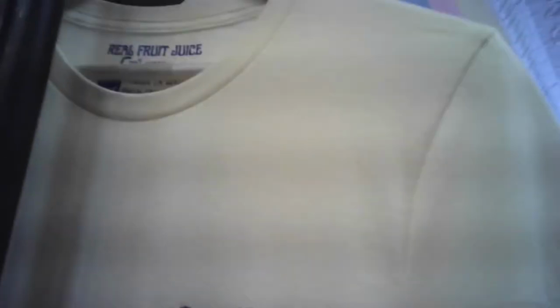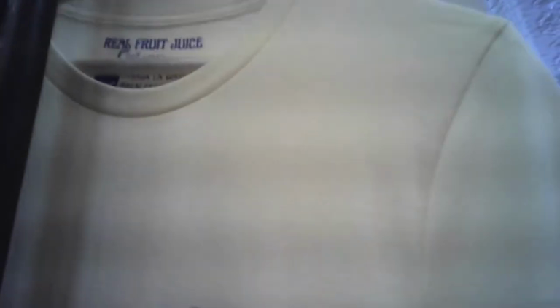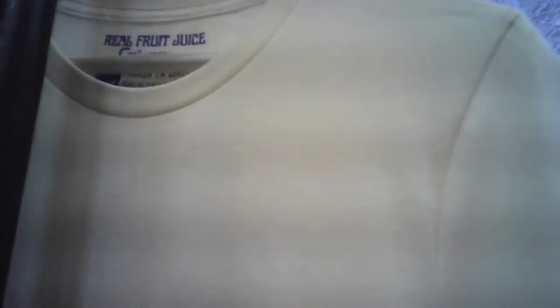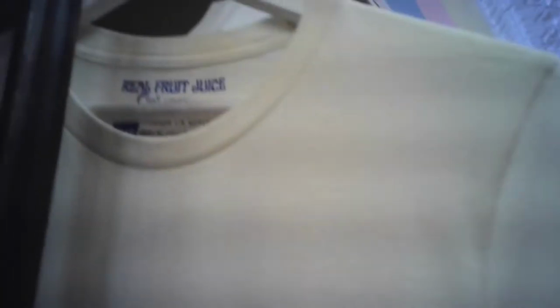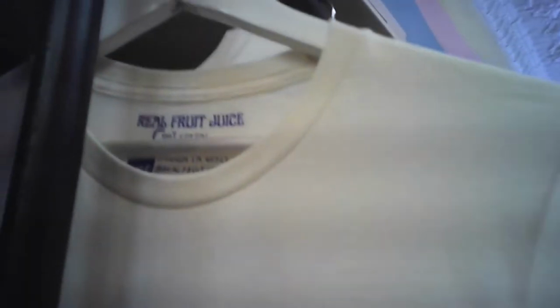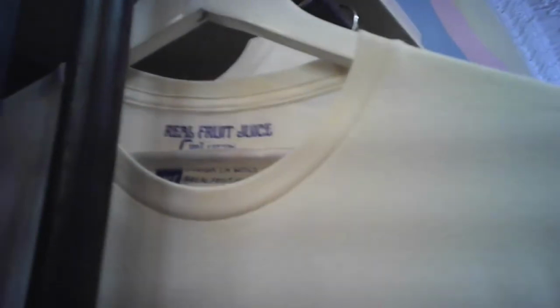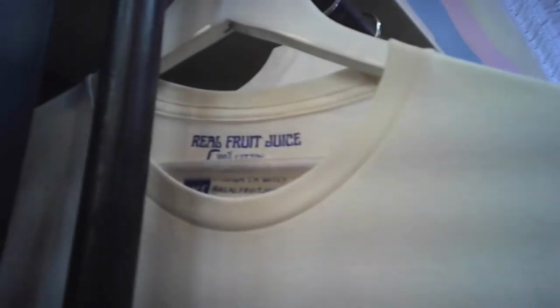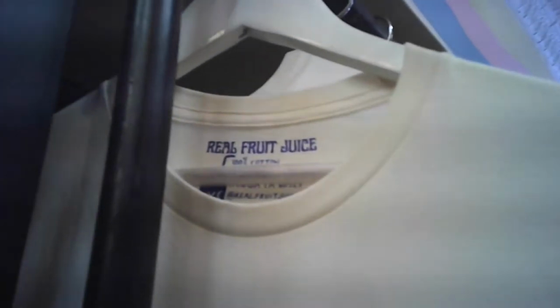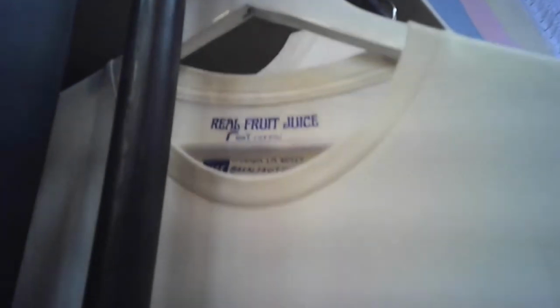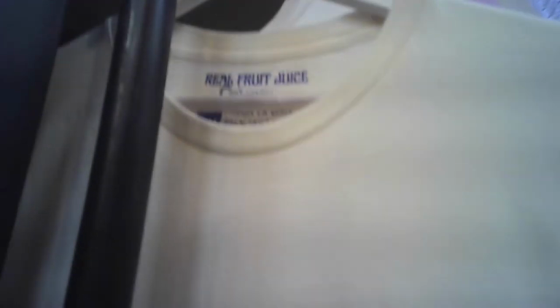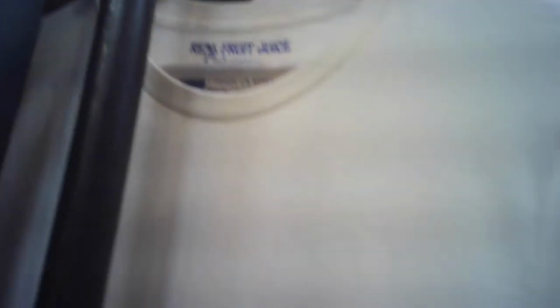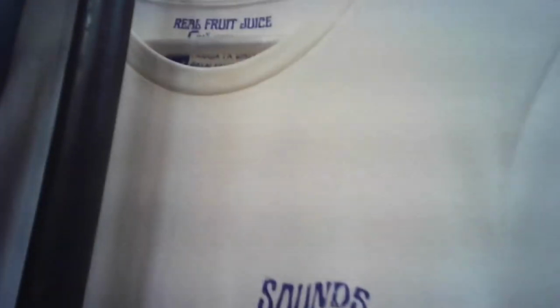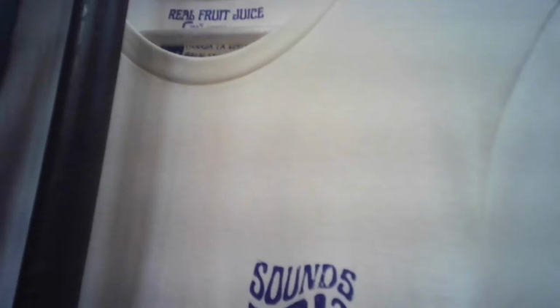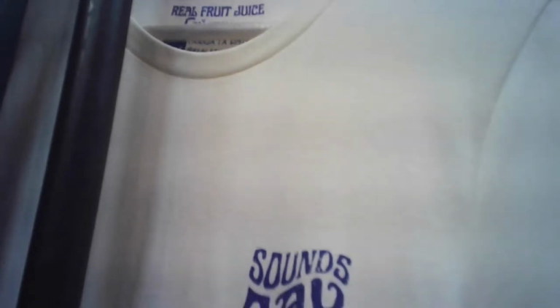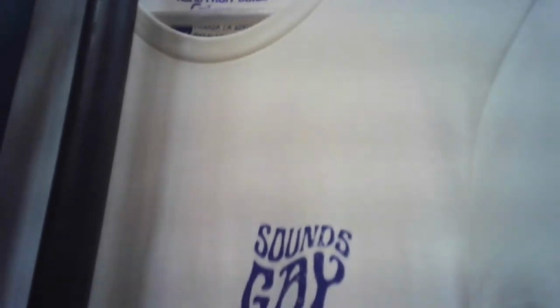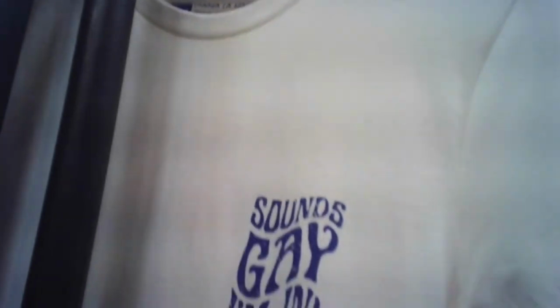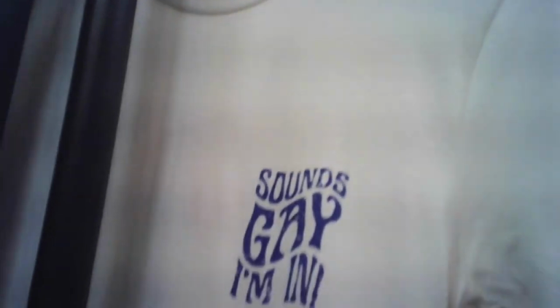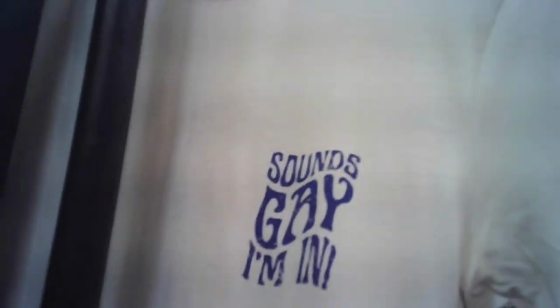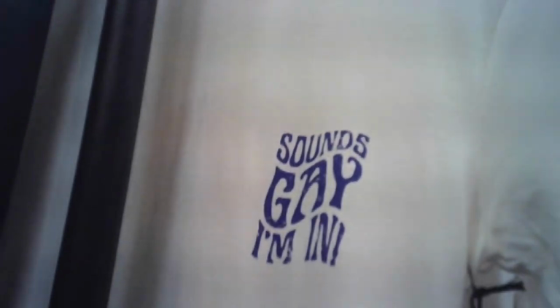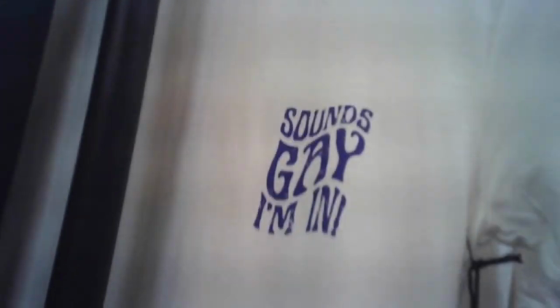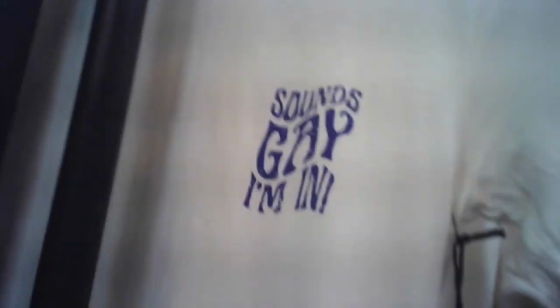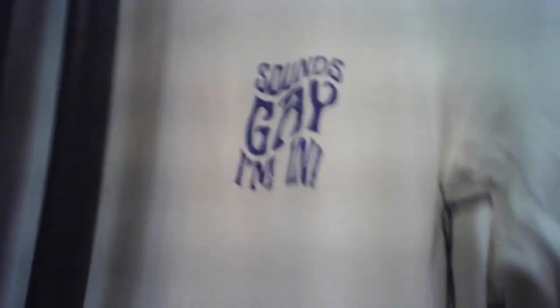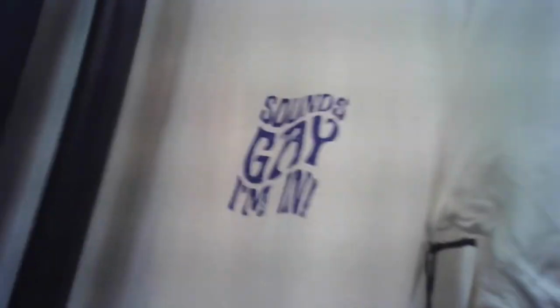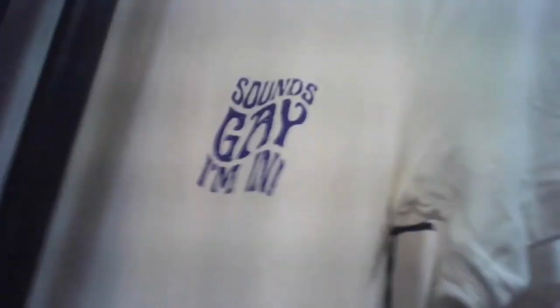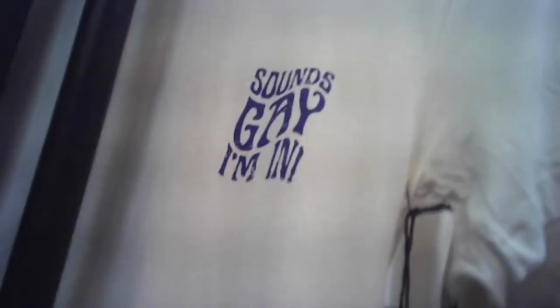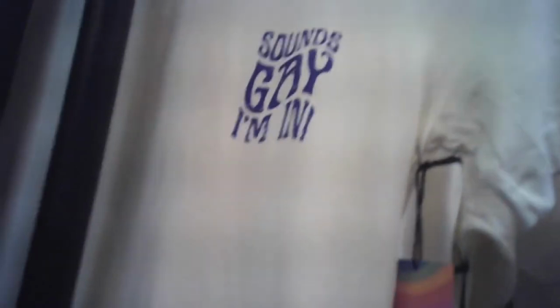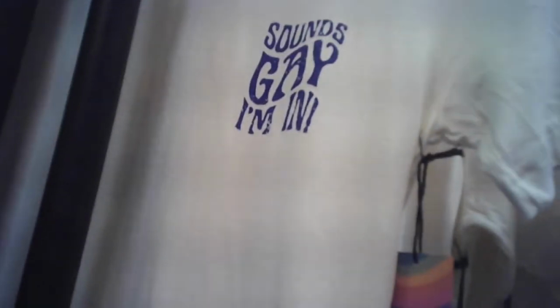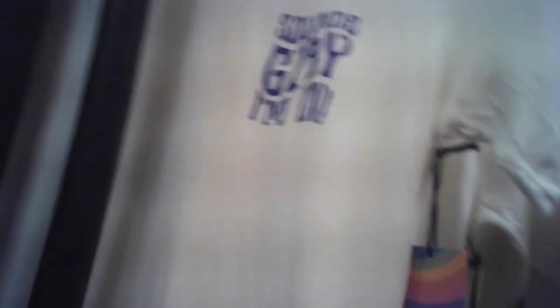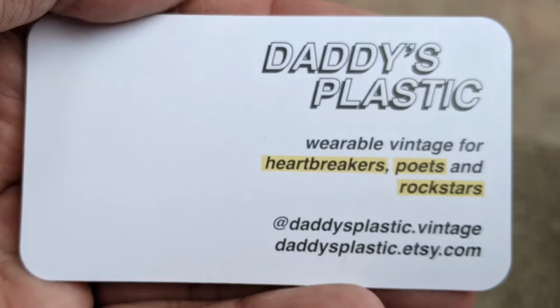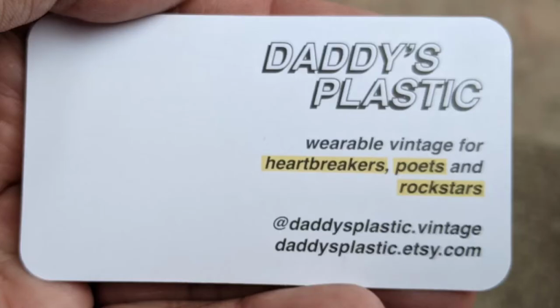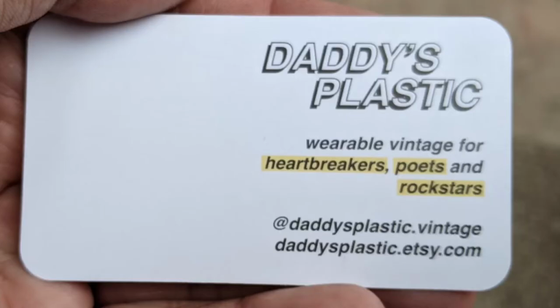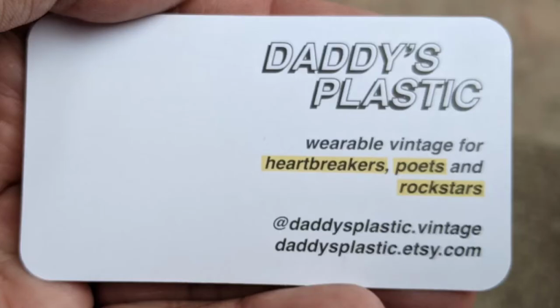It sounds gay. I'm in. T-shirts with that.